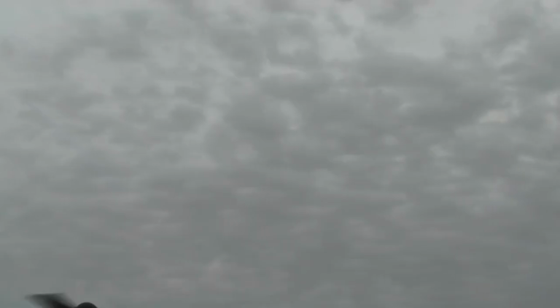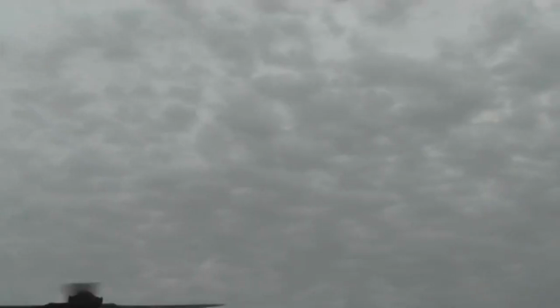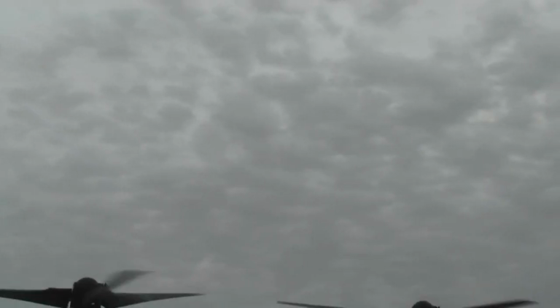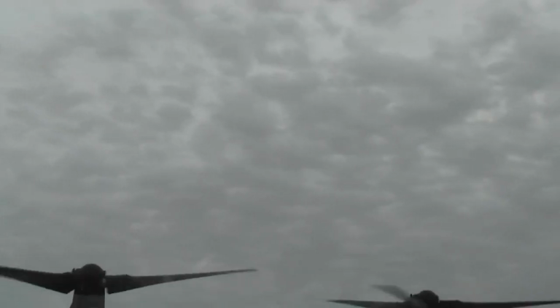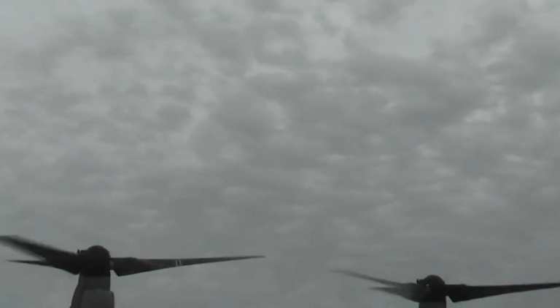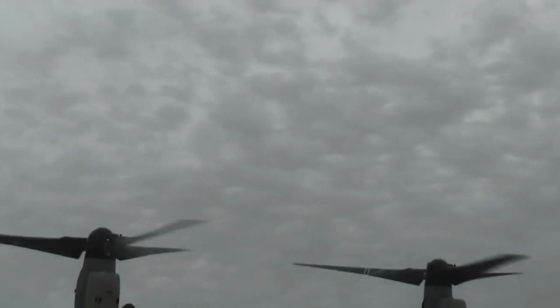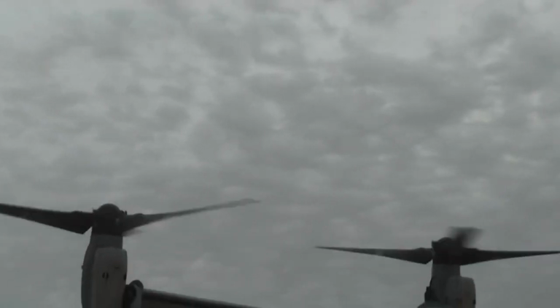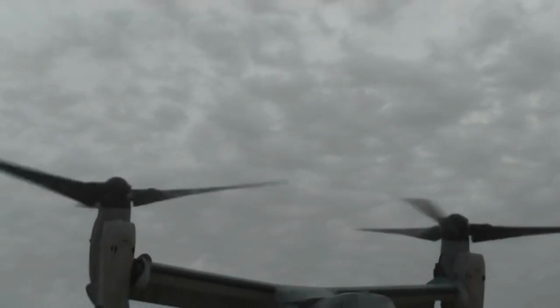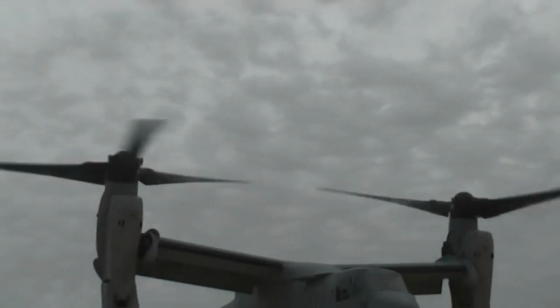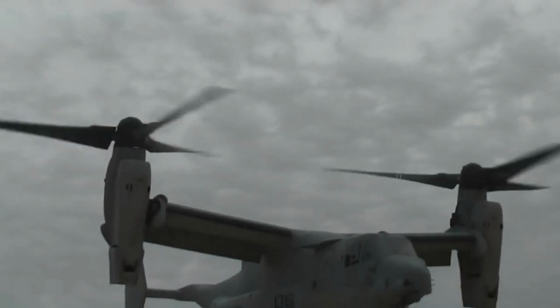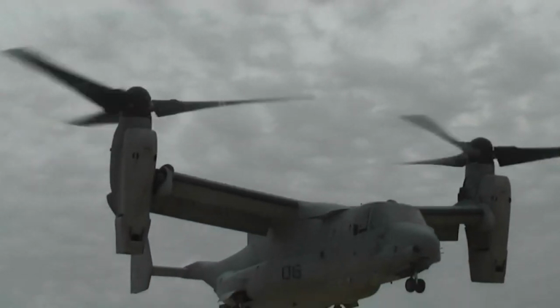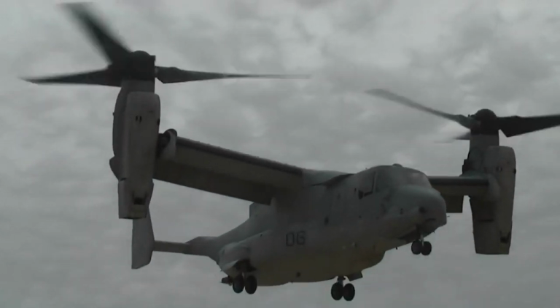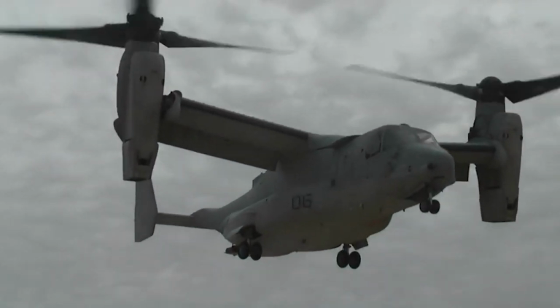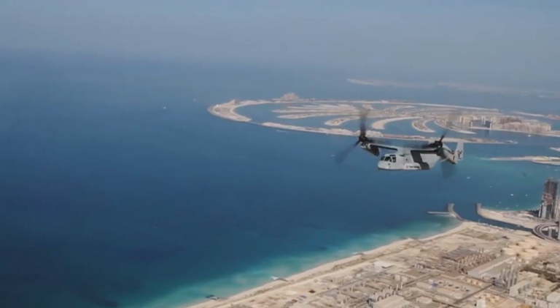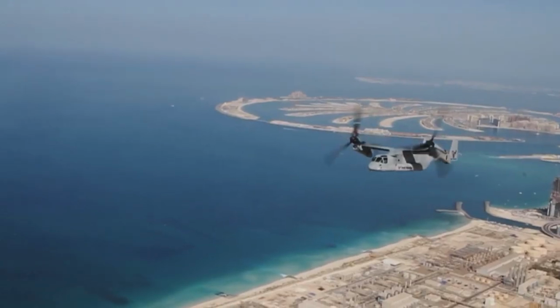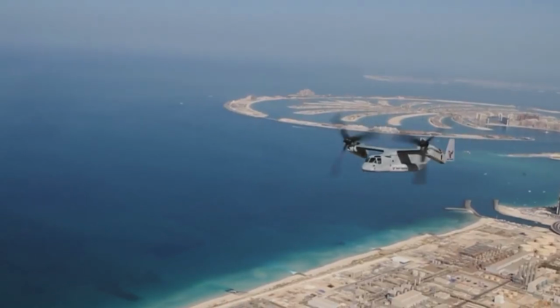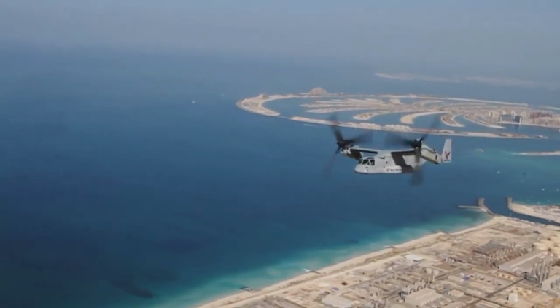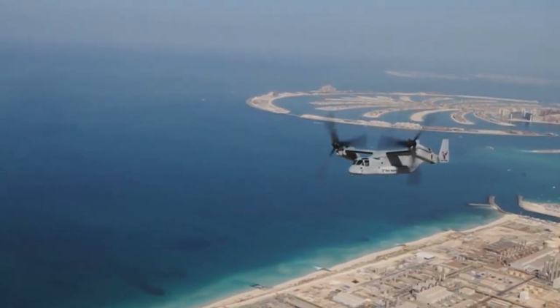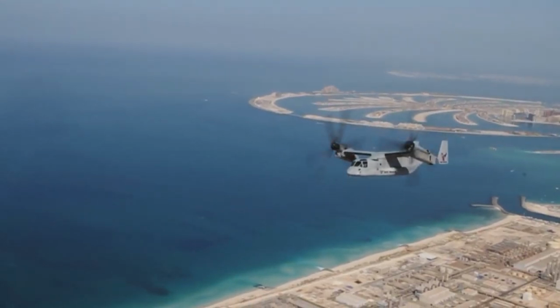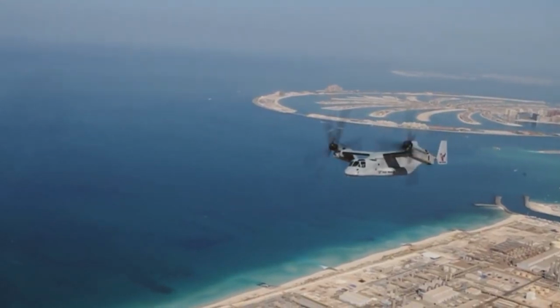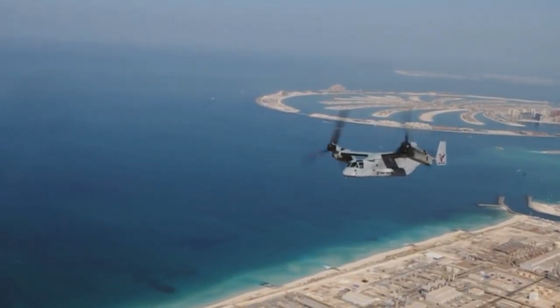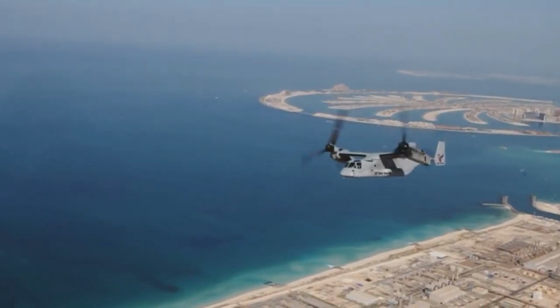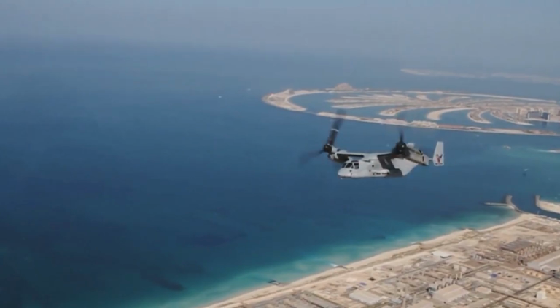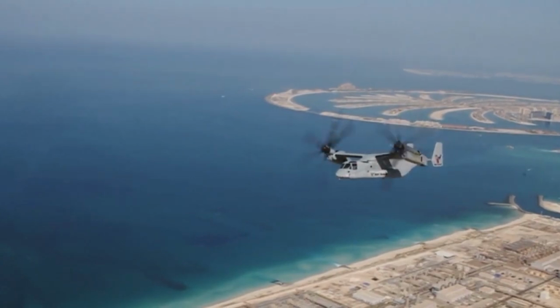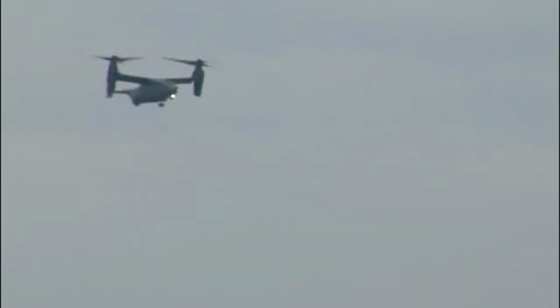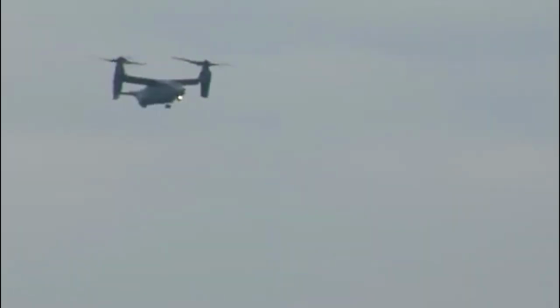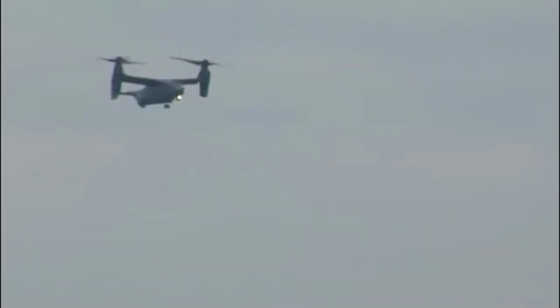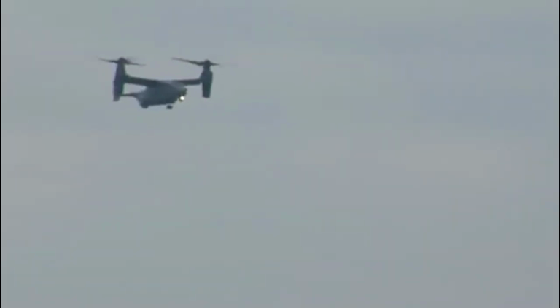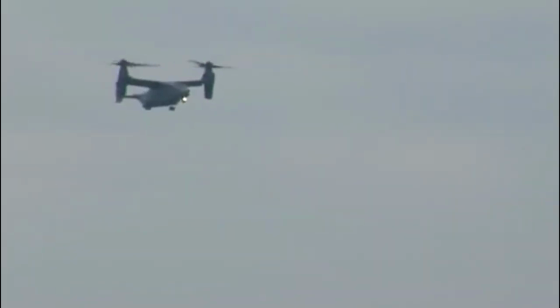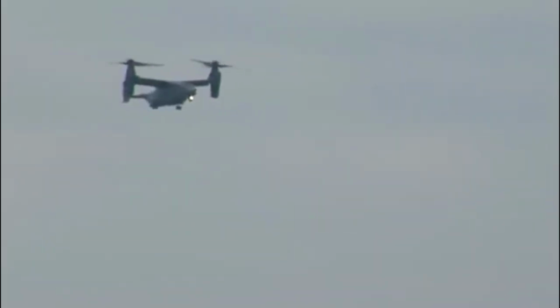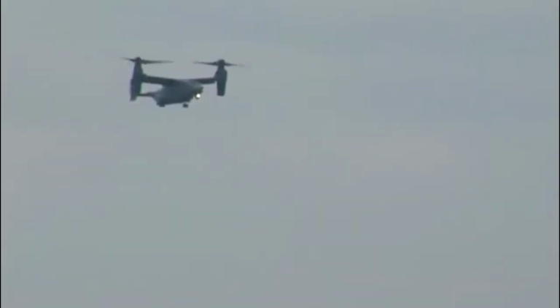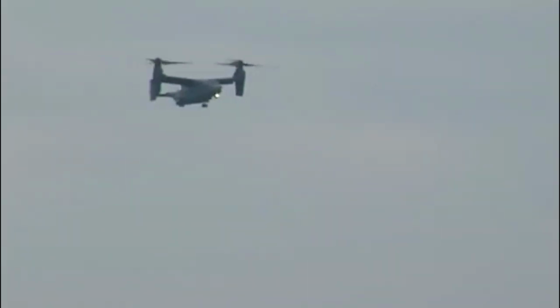What do you think of the V-22 Osprey? Do you think it's worth that price tag? Let us know in the comments below.